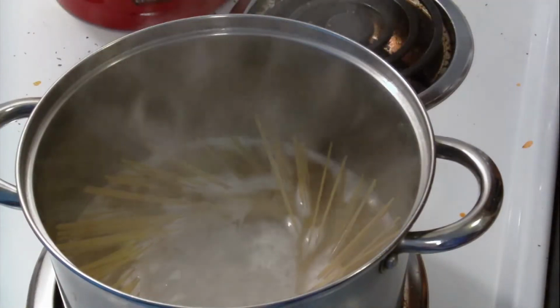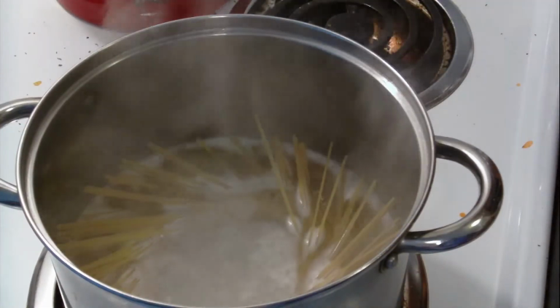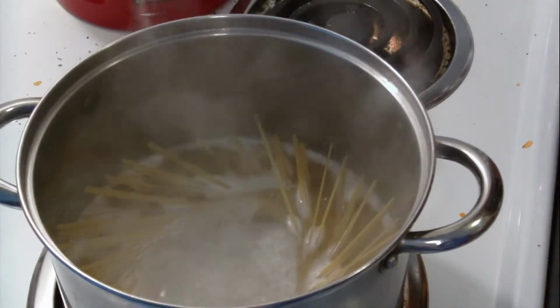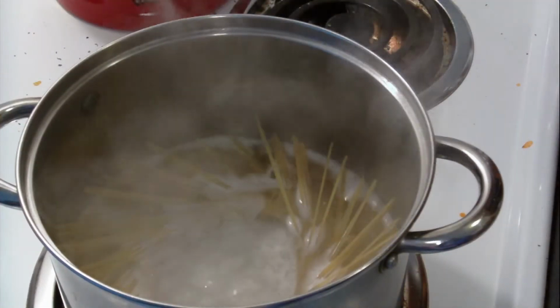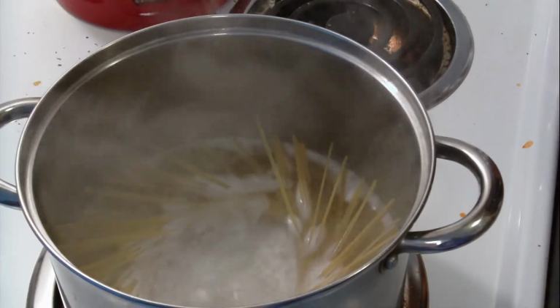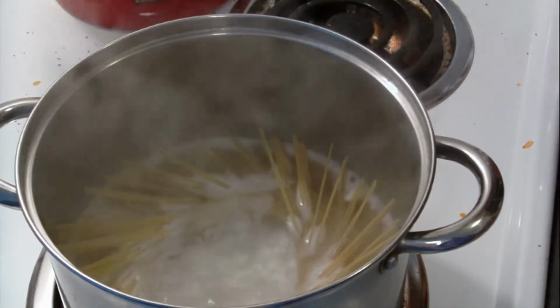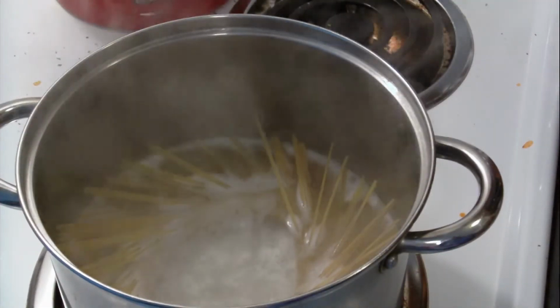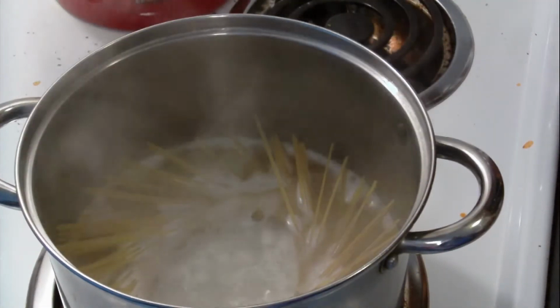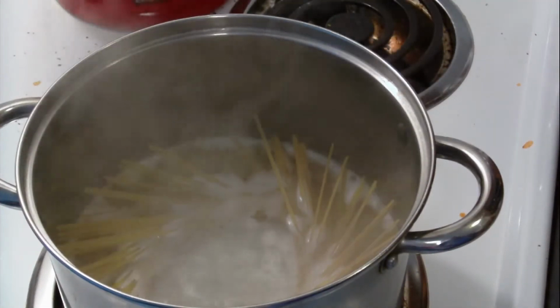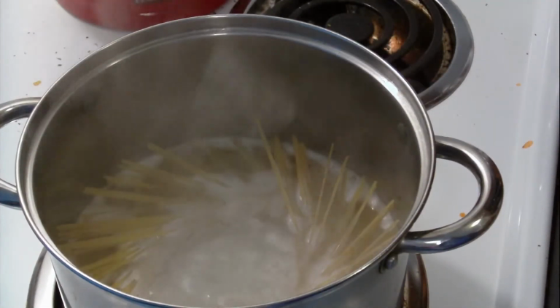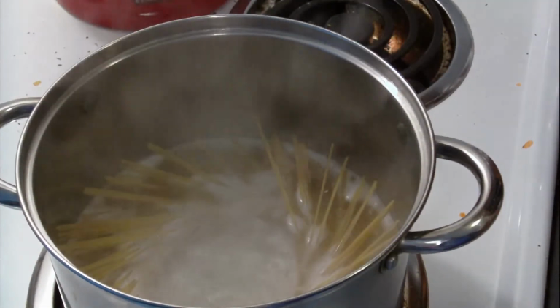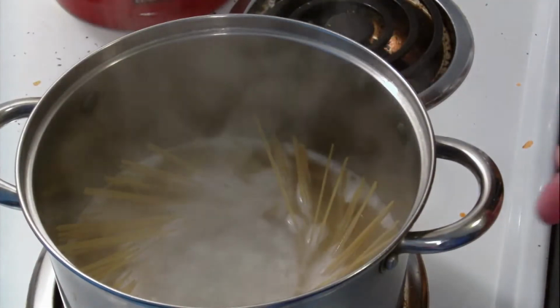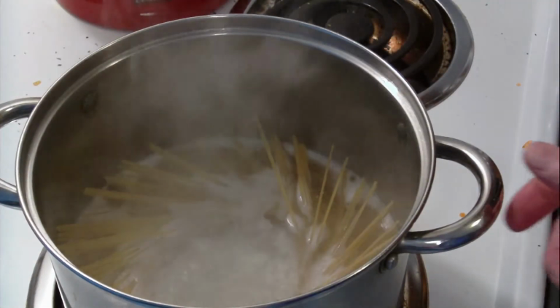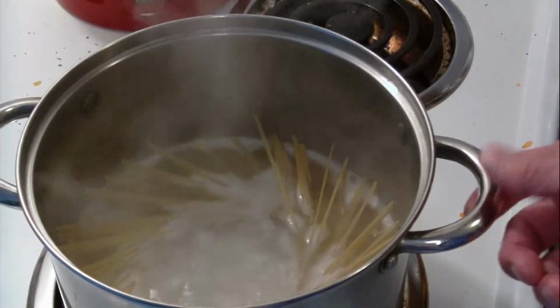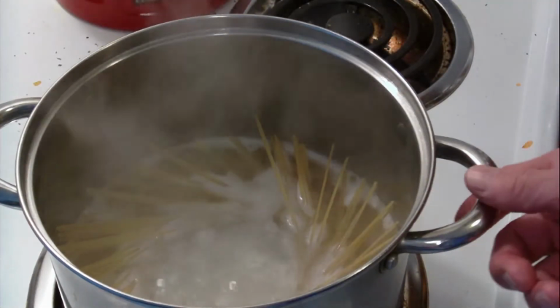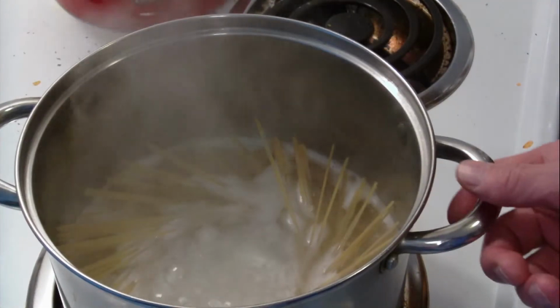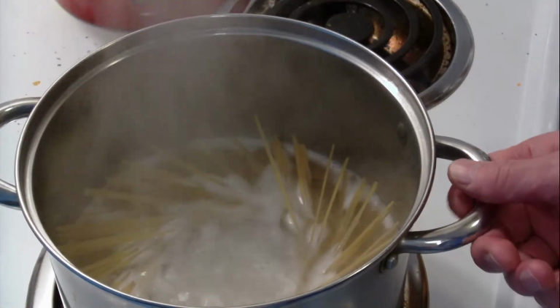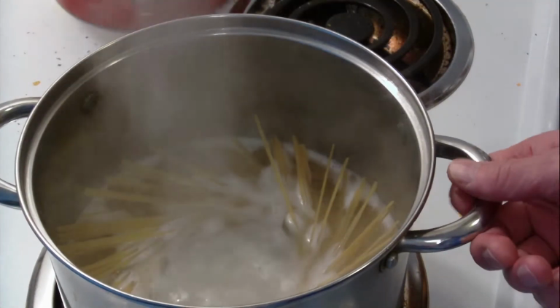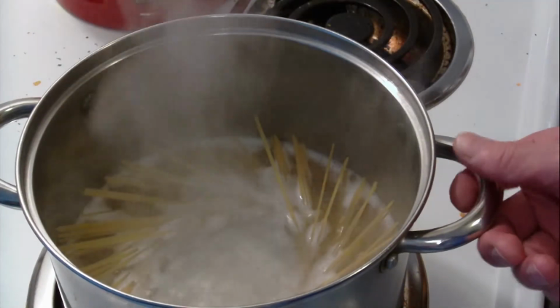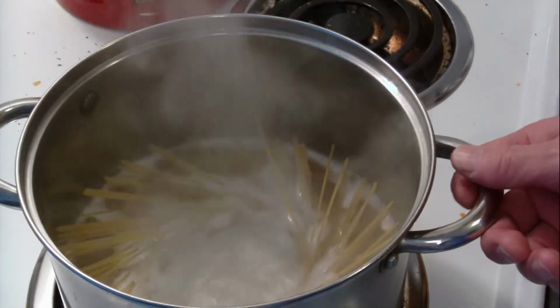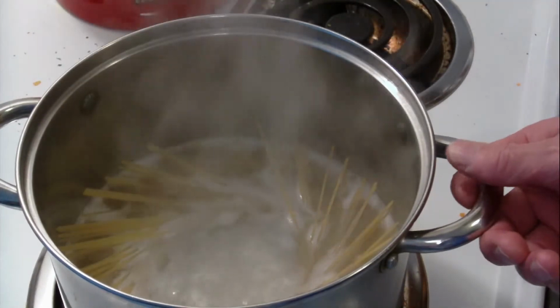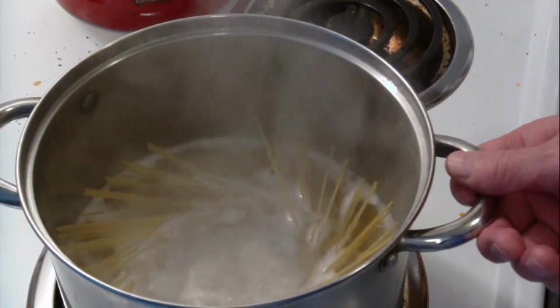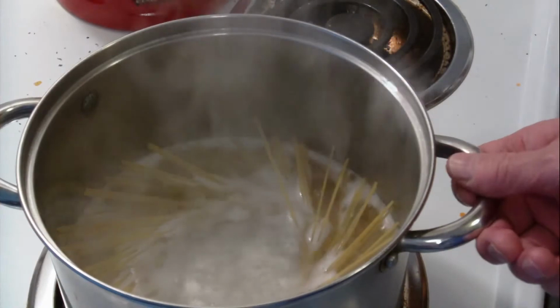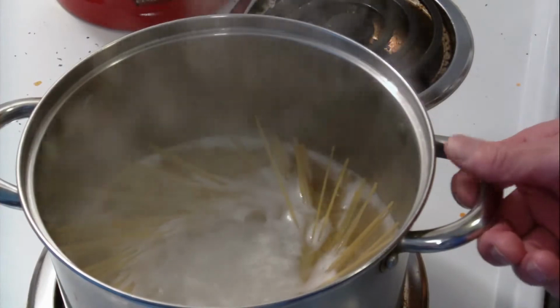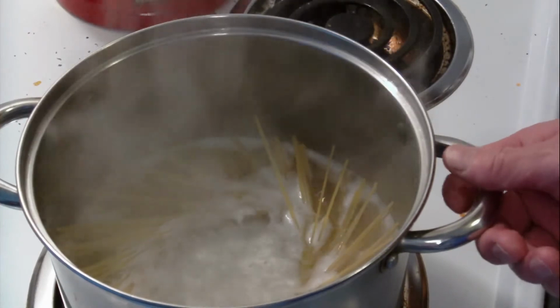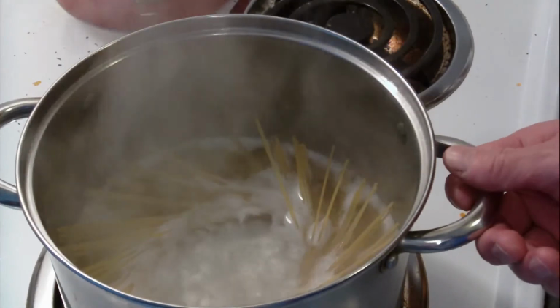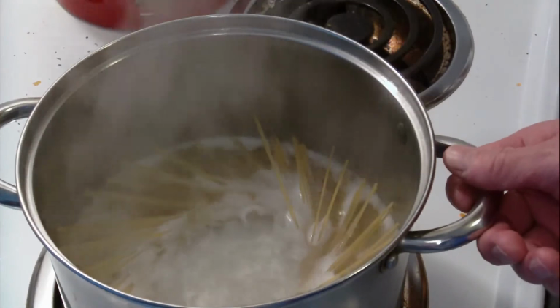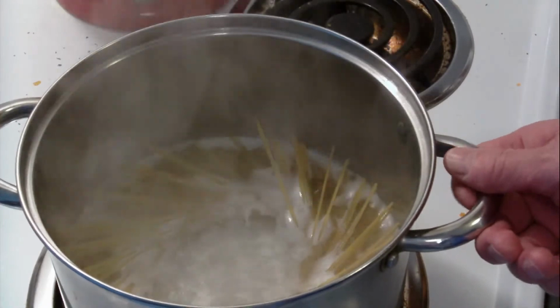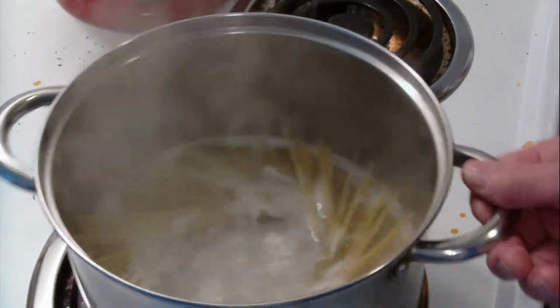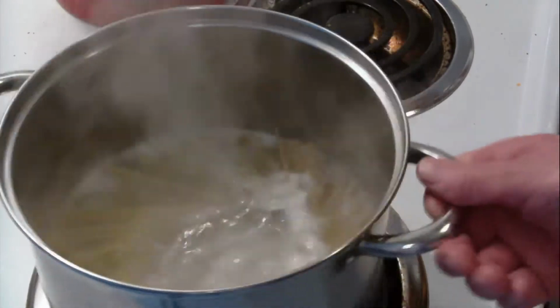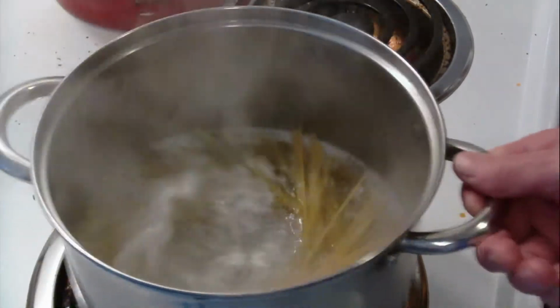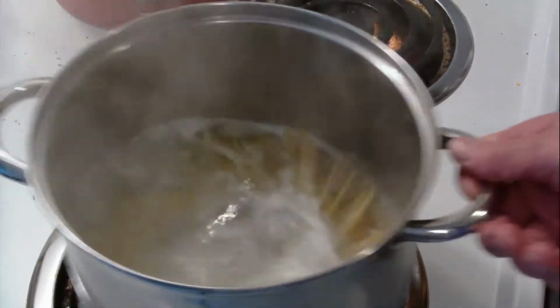My linguine is boiled for 14 minutes once it is under water.